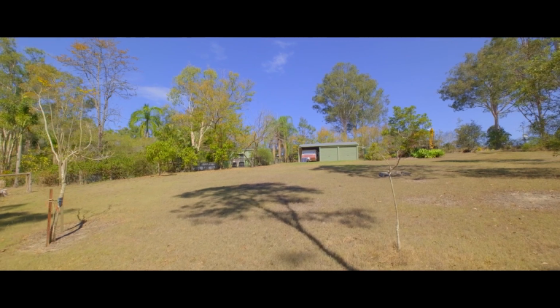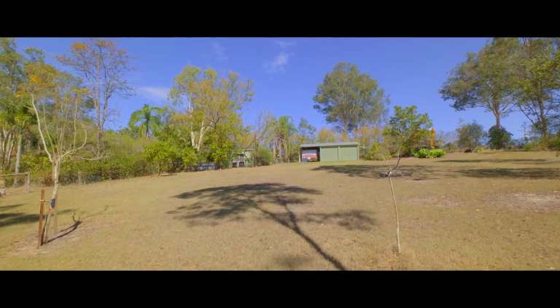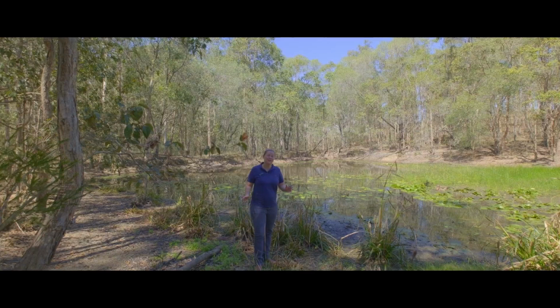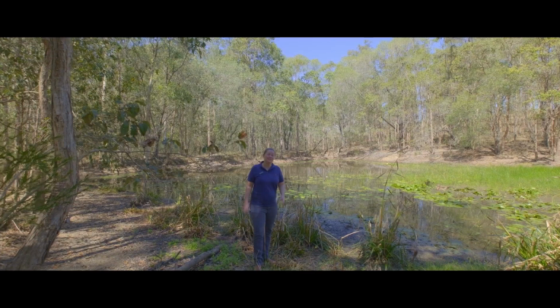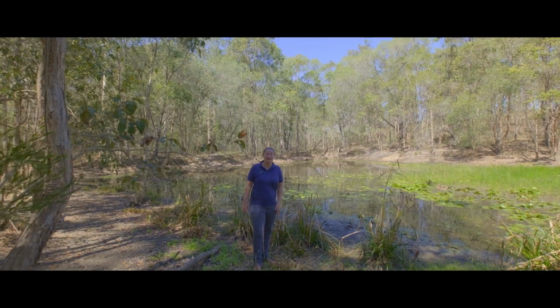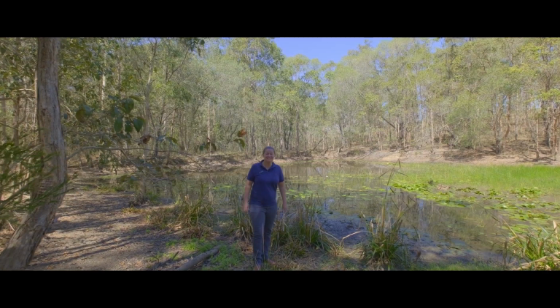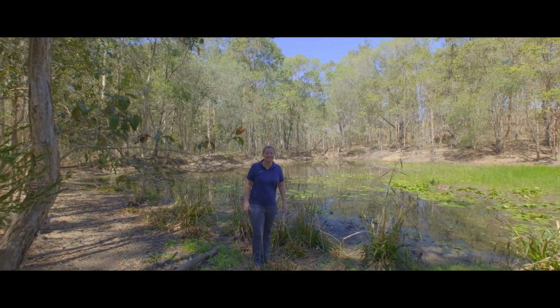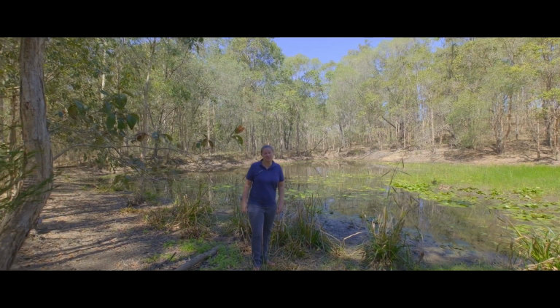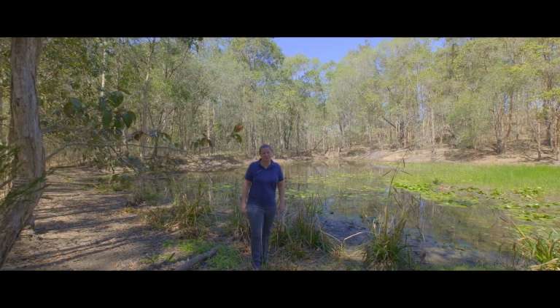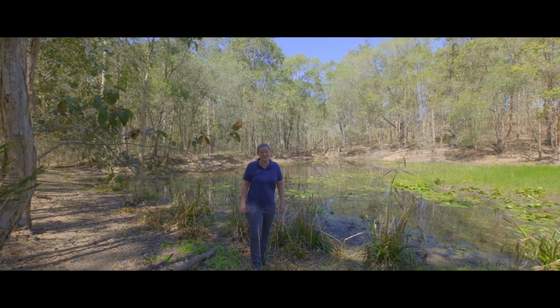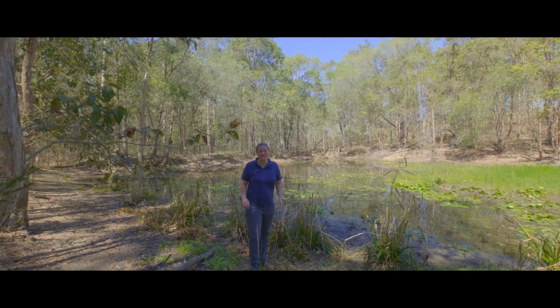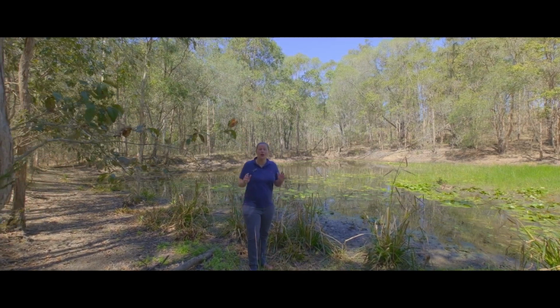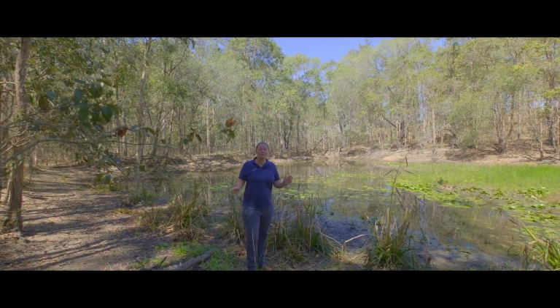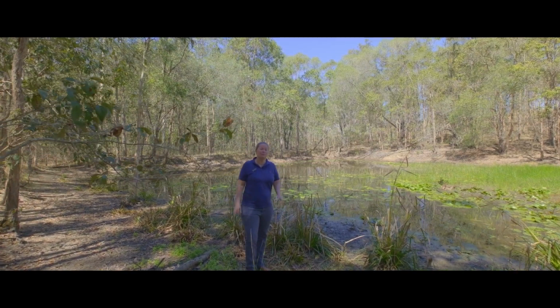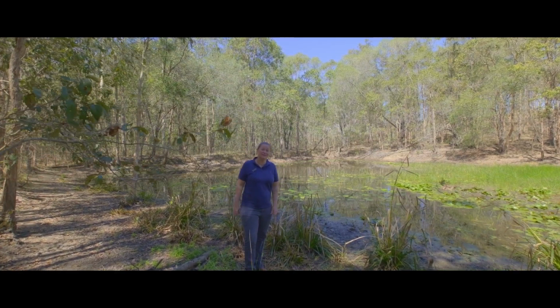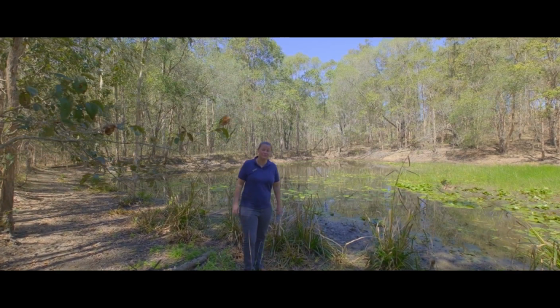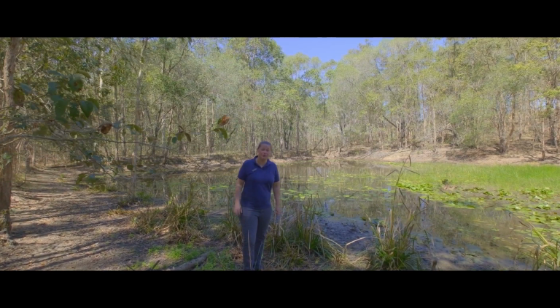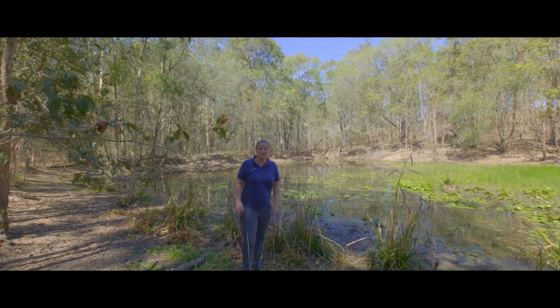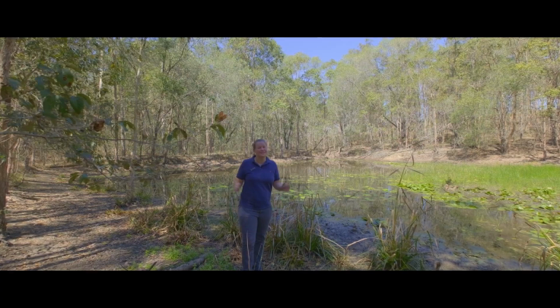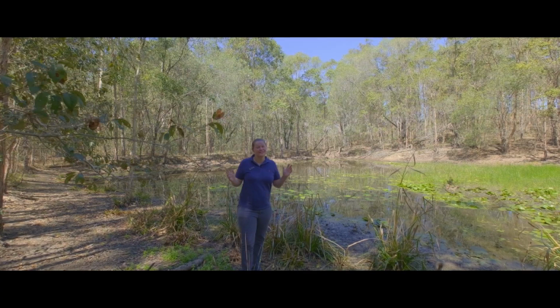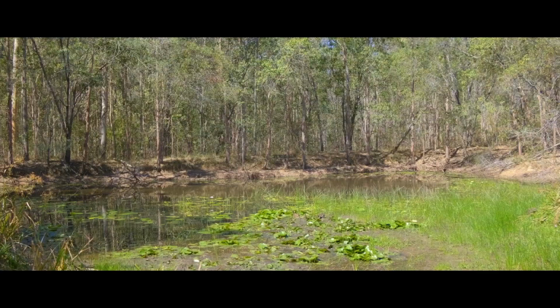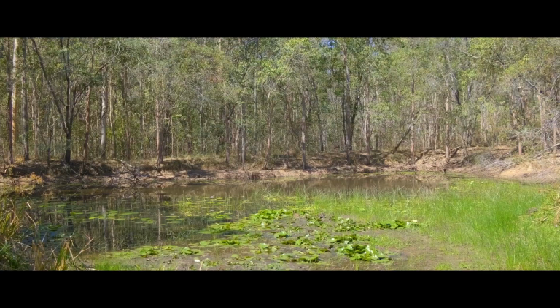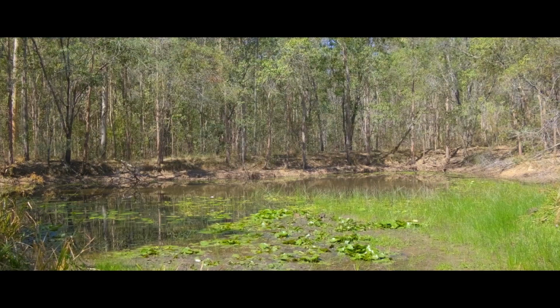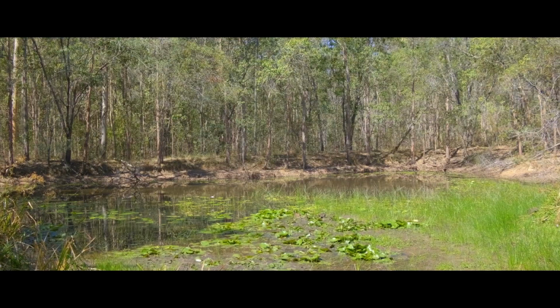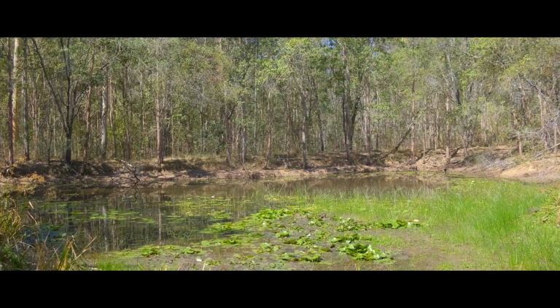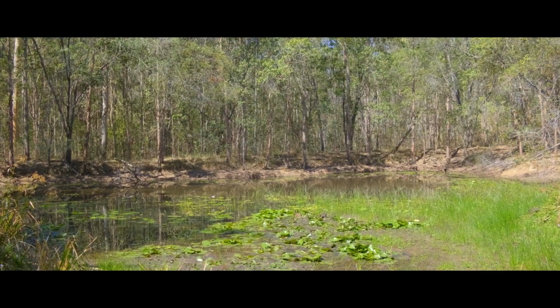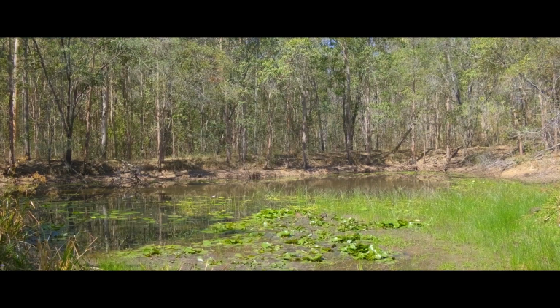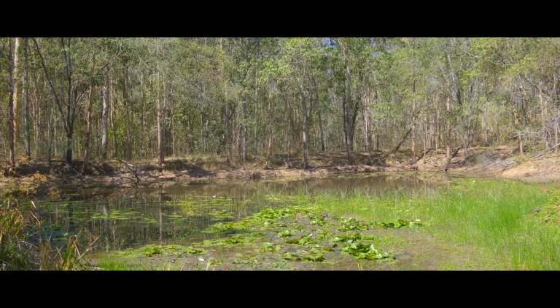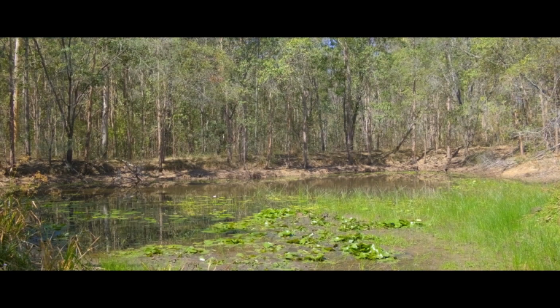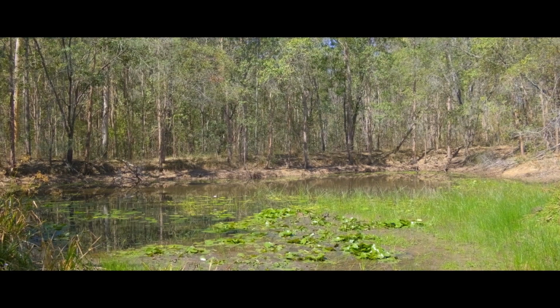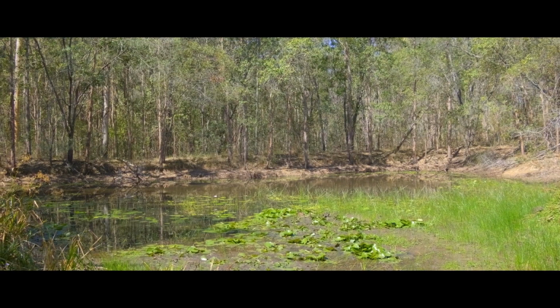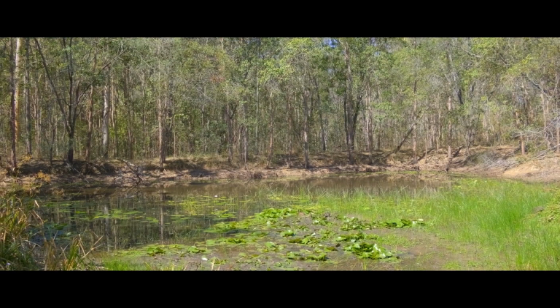This tranquil oasis is a huge surprise. Home to an abundance of wildlife, there's great water here and fantastic peace and quiet.